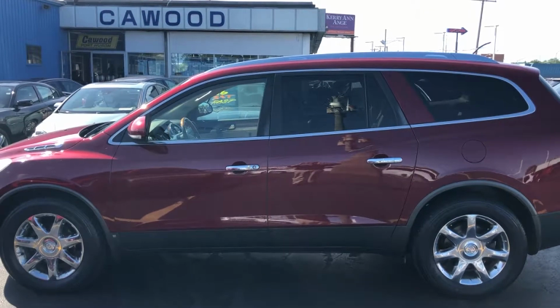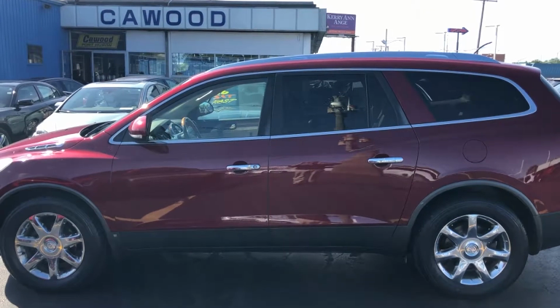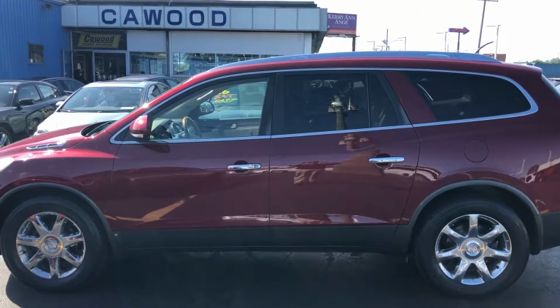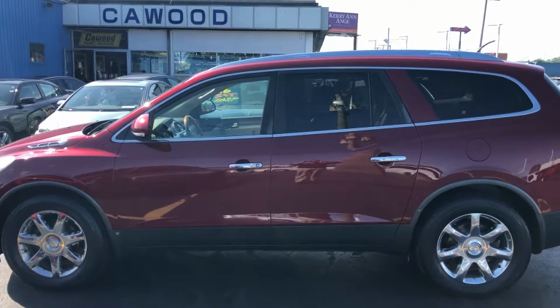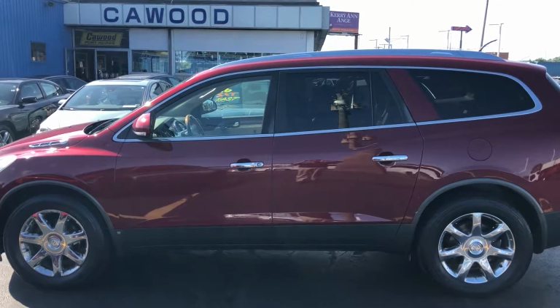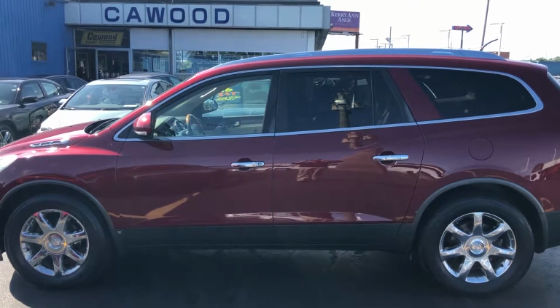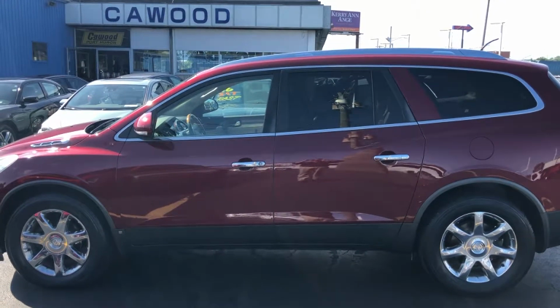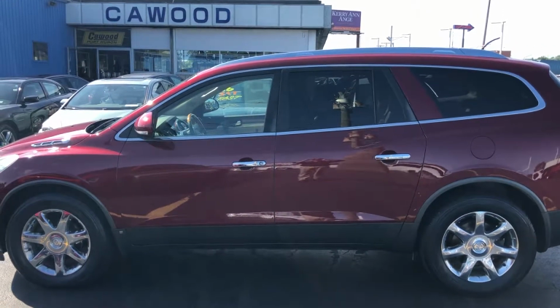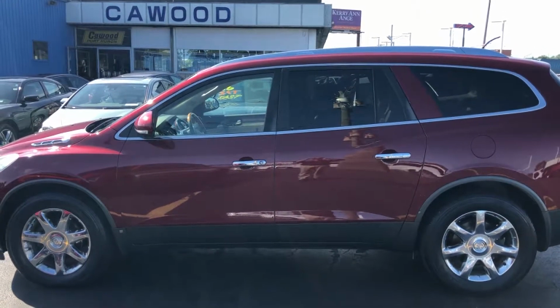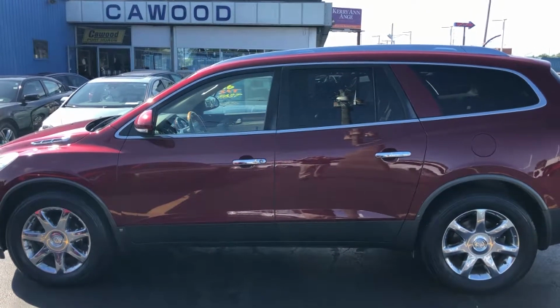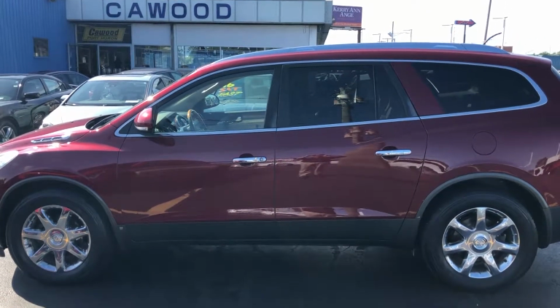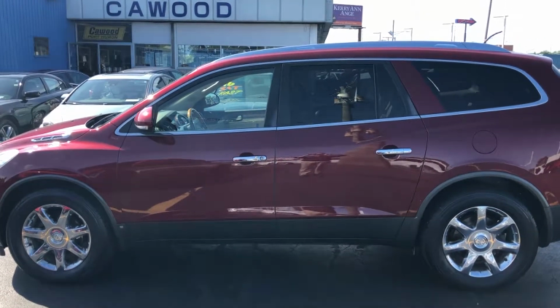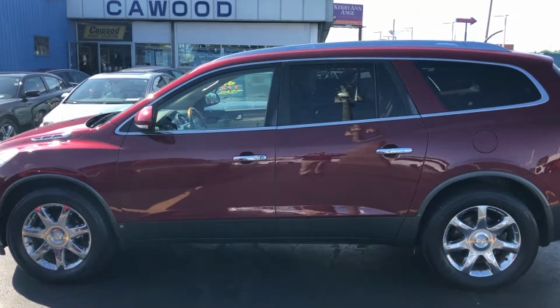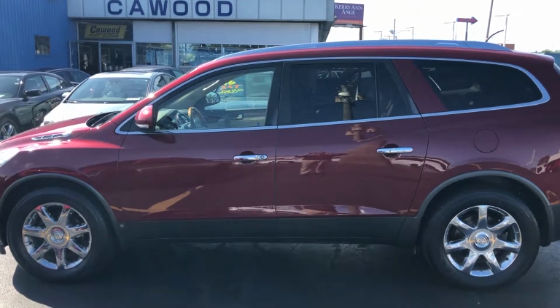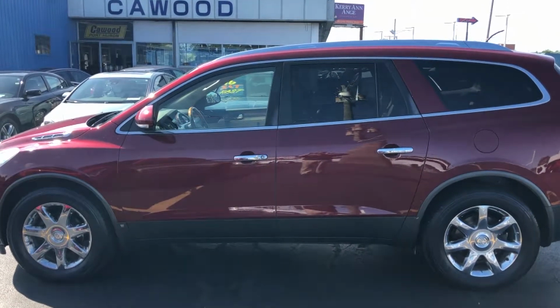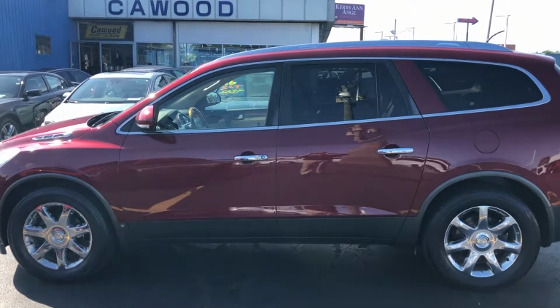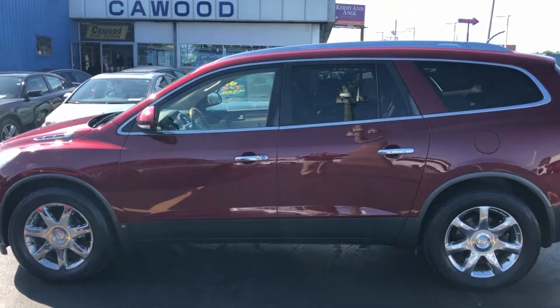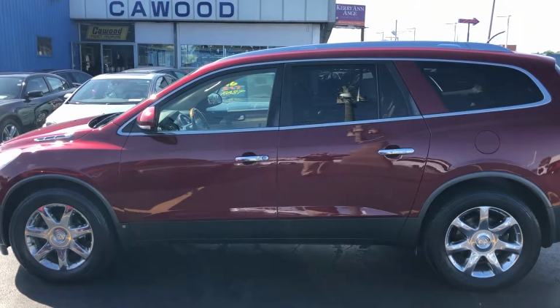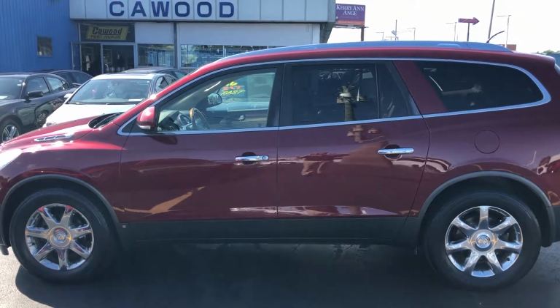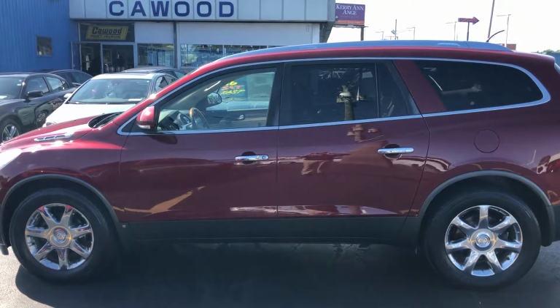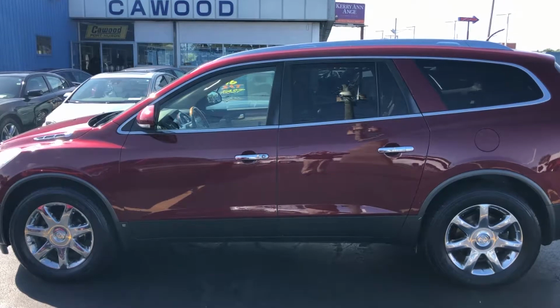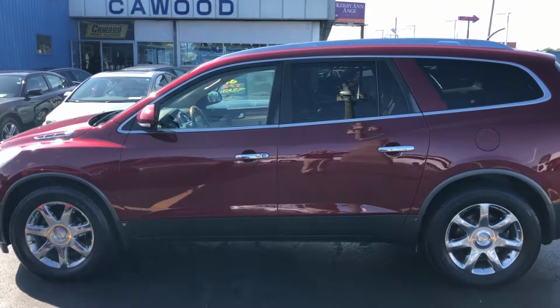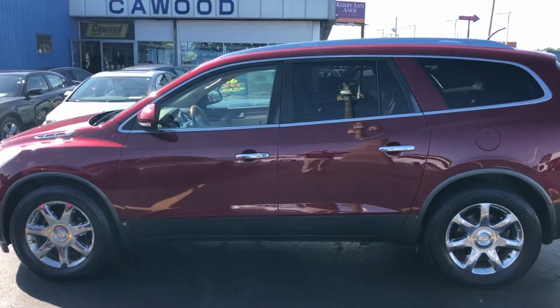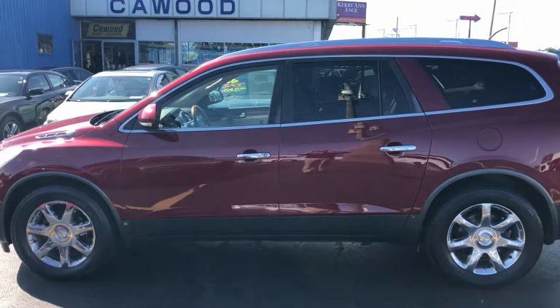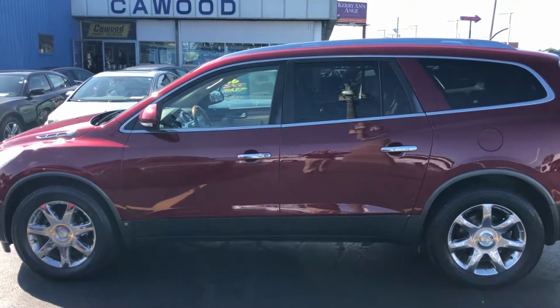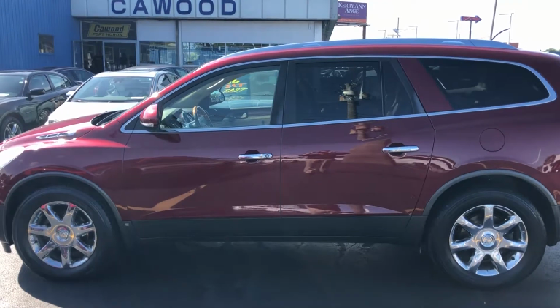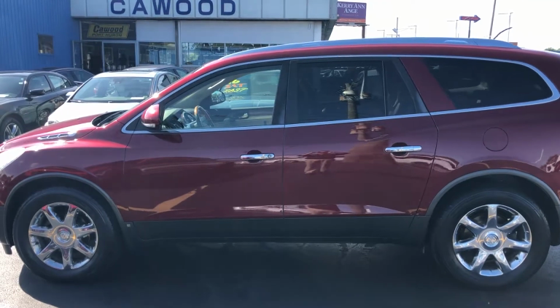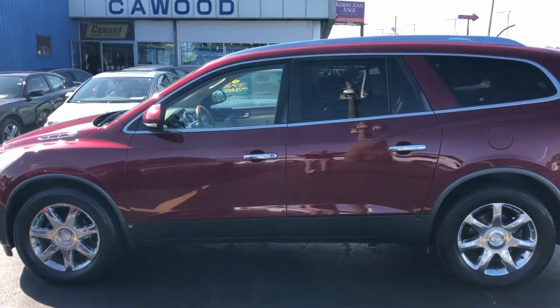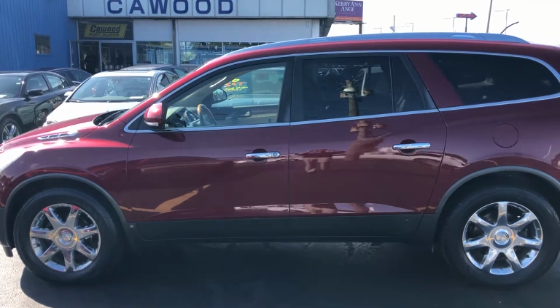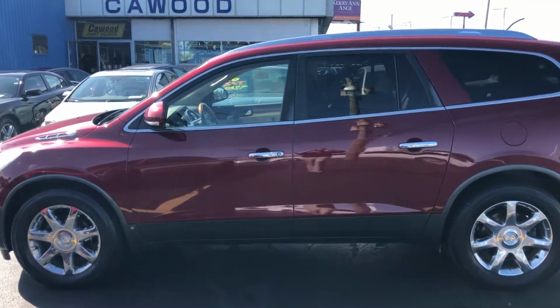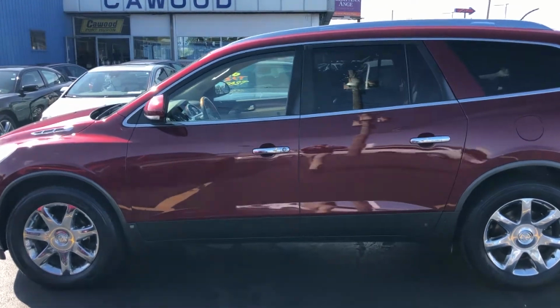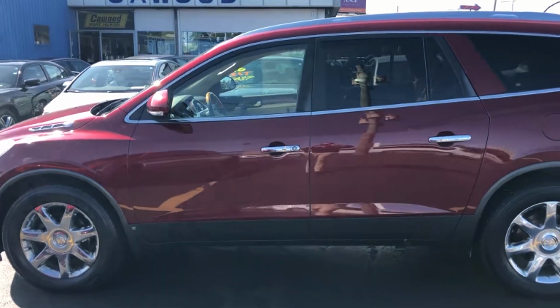Hello everyone, welcome to KWOOD Auto. Today I'm showing this 2009 Buick Enclave, let's take a look.